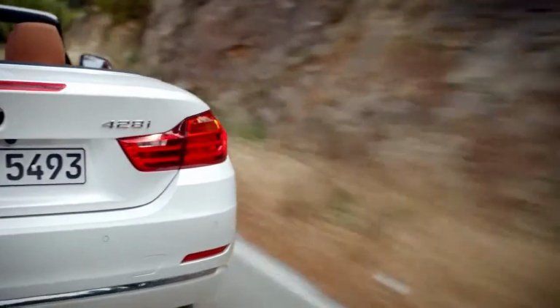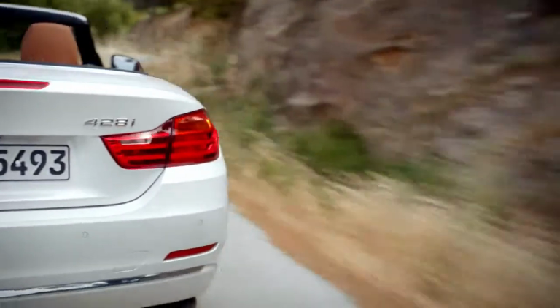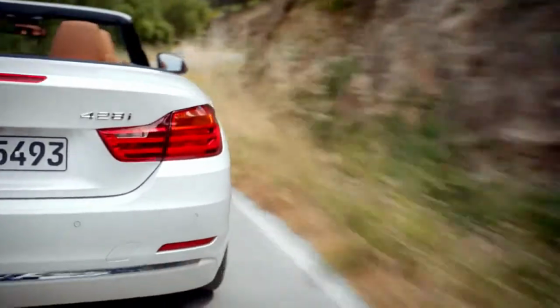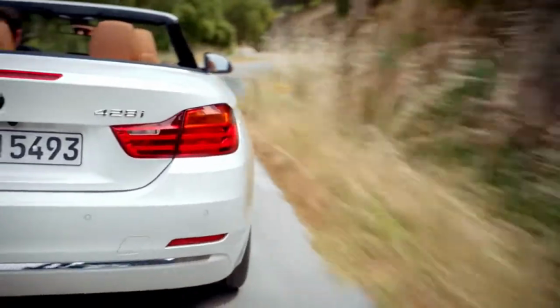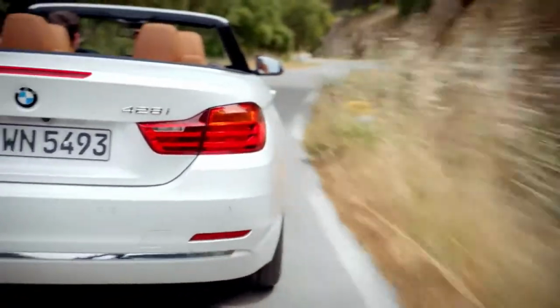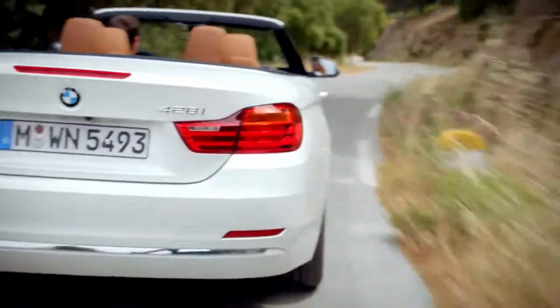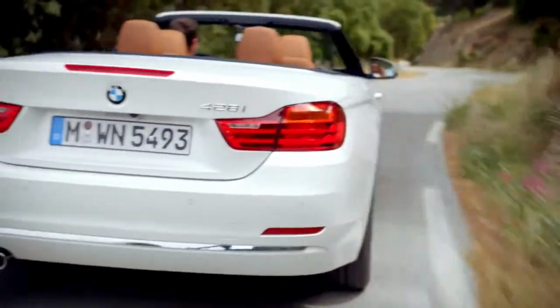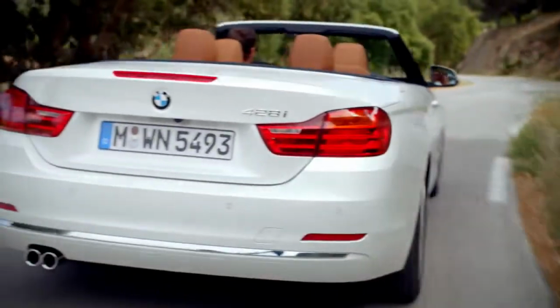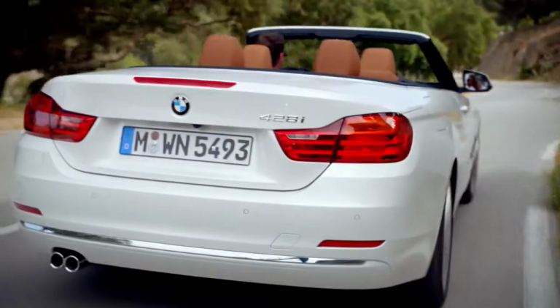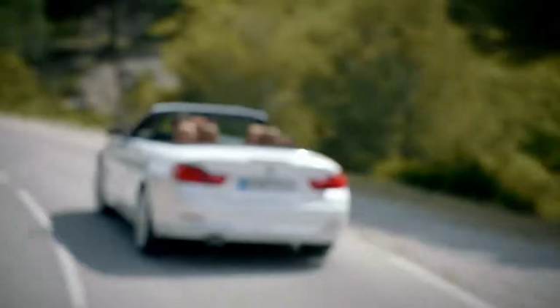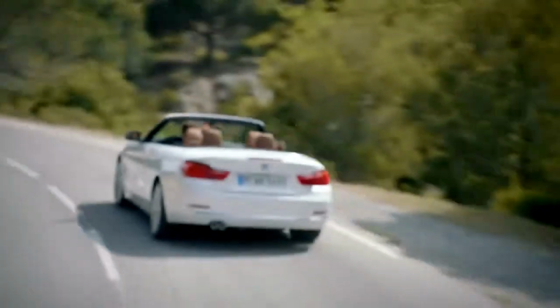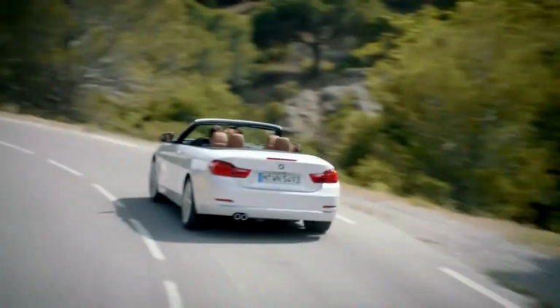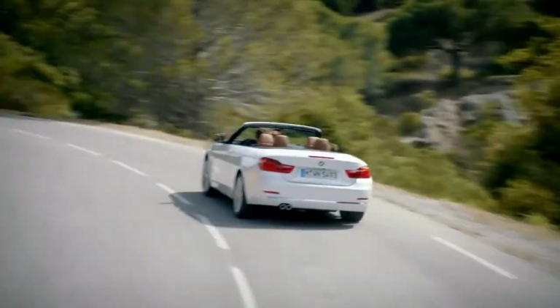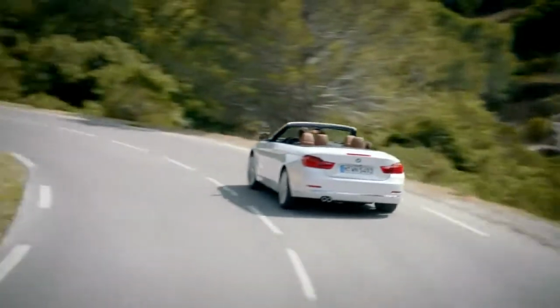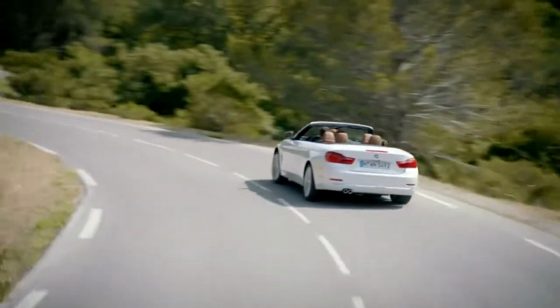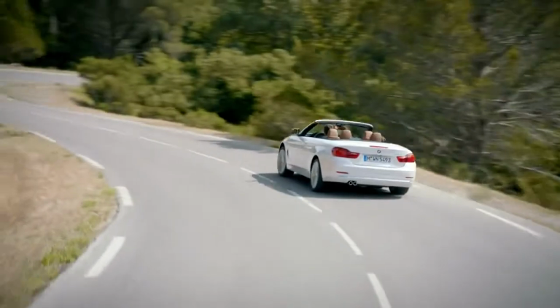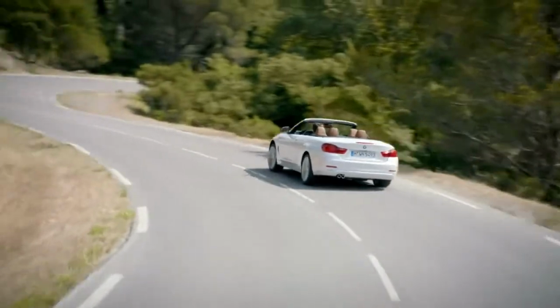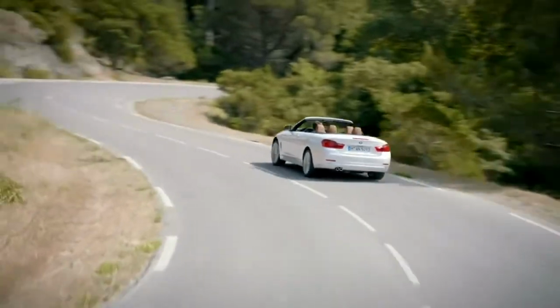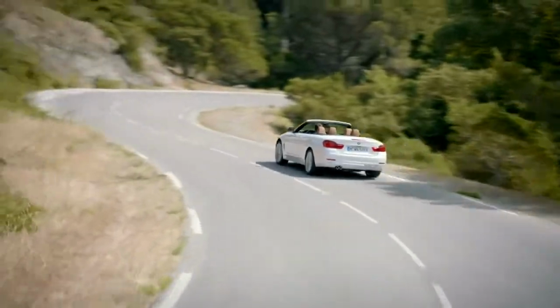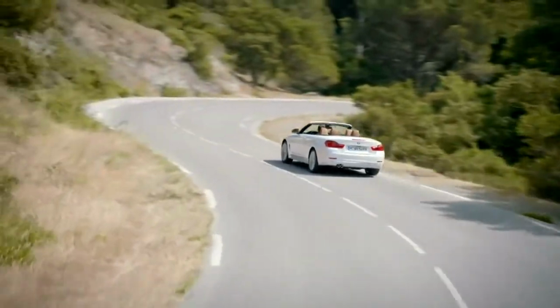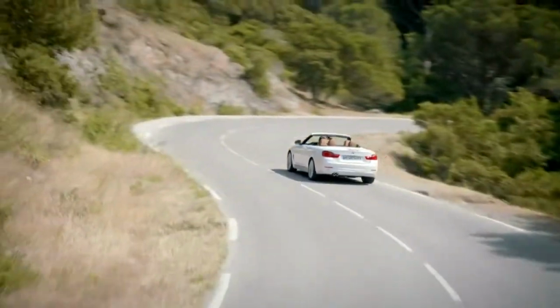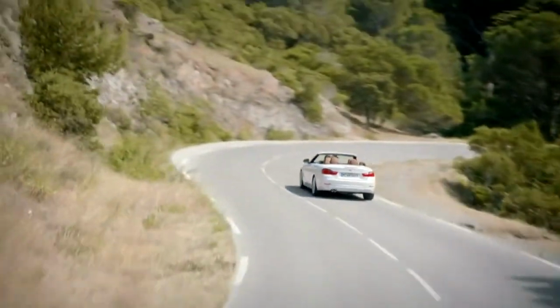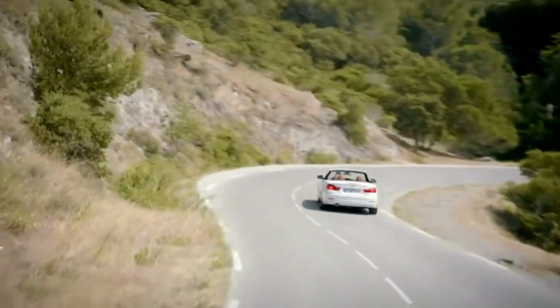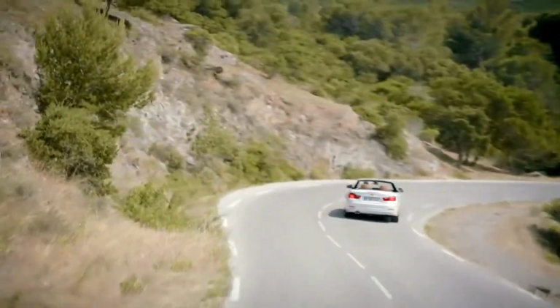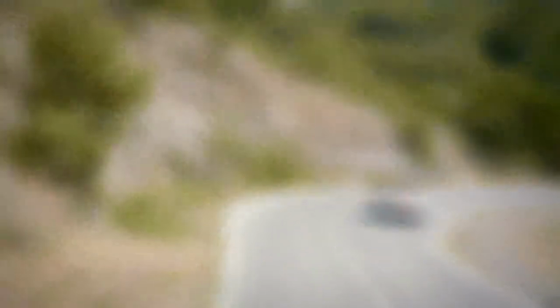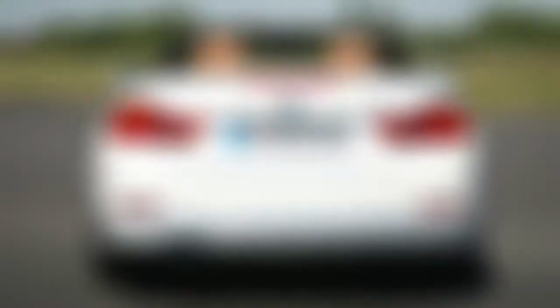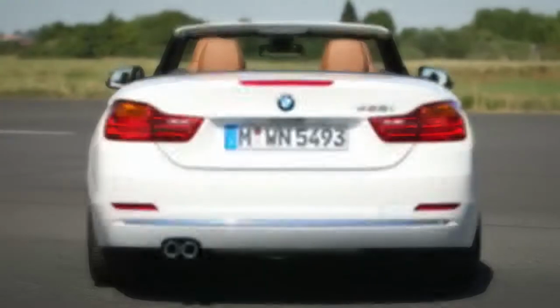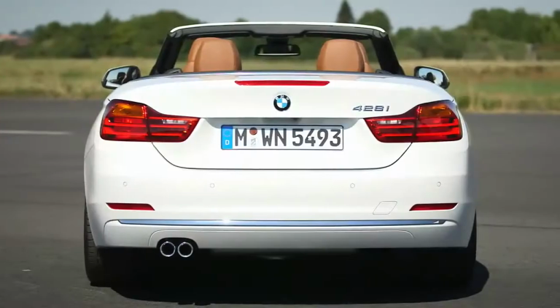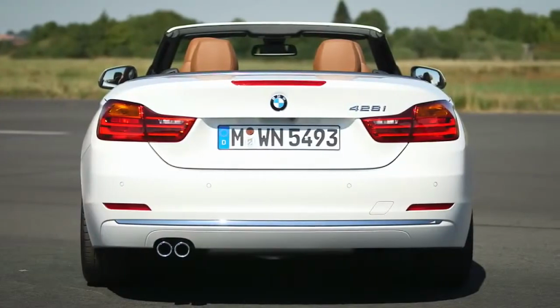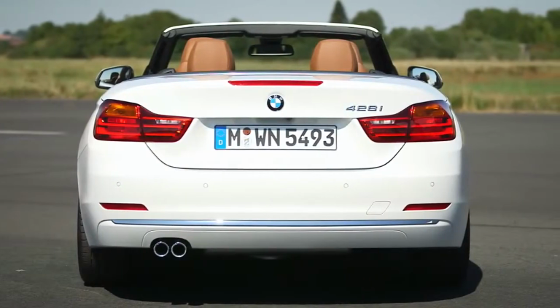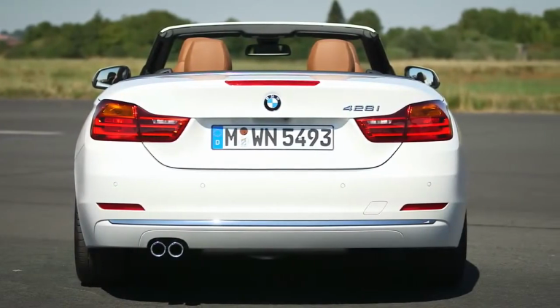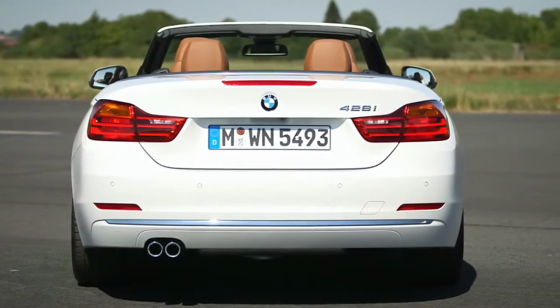The rear end of the BMW 4-series convertible has a very wide appearance, with a lot of horizontal lines.